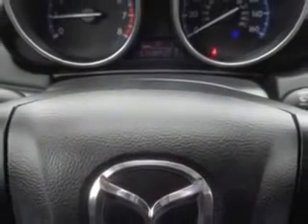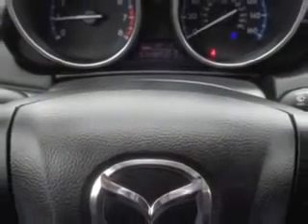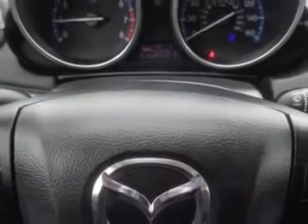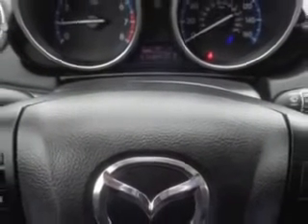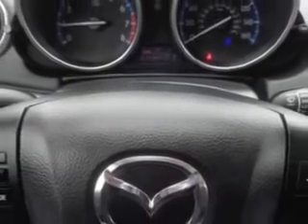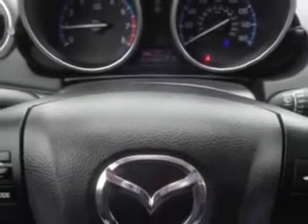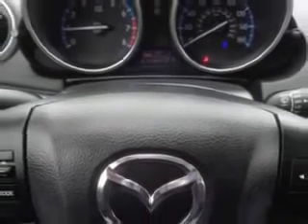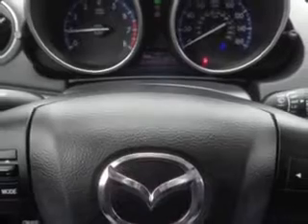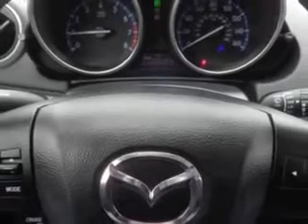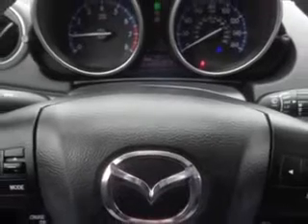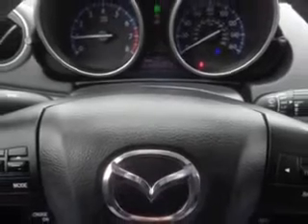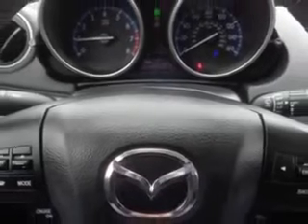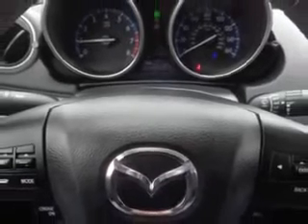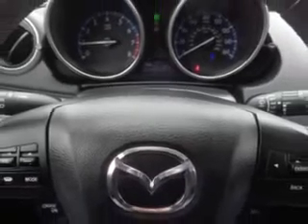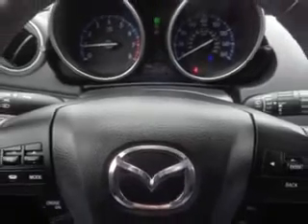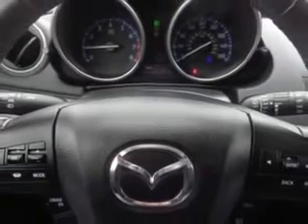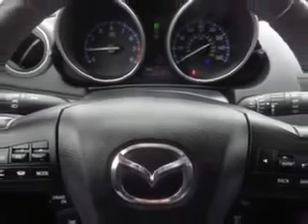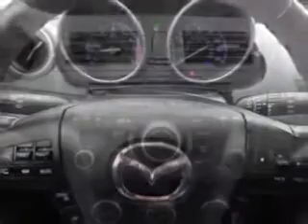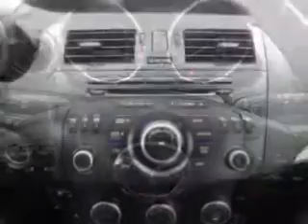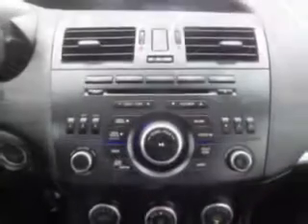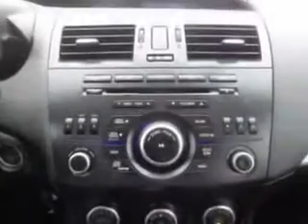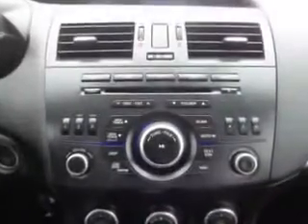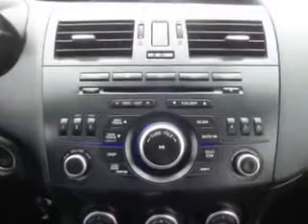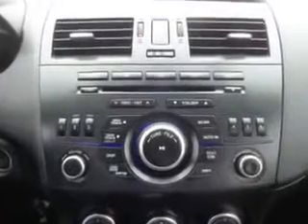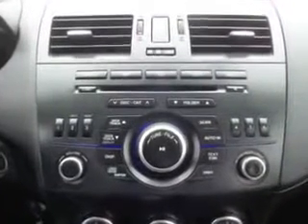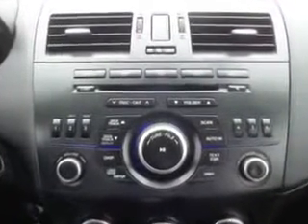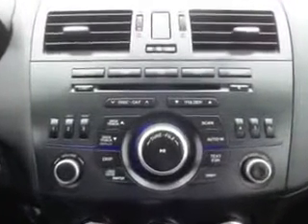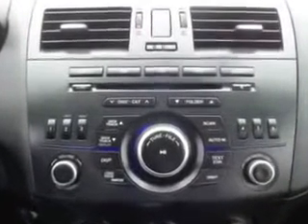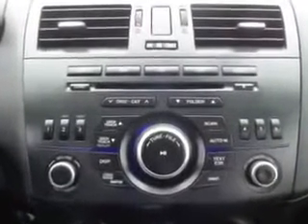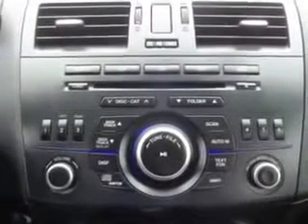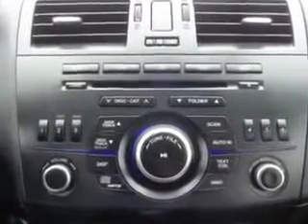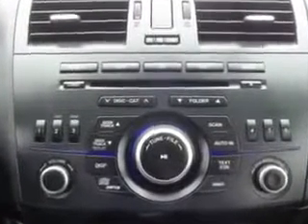Enjoy the drive and have peace of mind in this 2013 Mazda 3. See us at Royston Hyundai today.